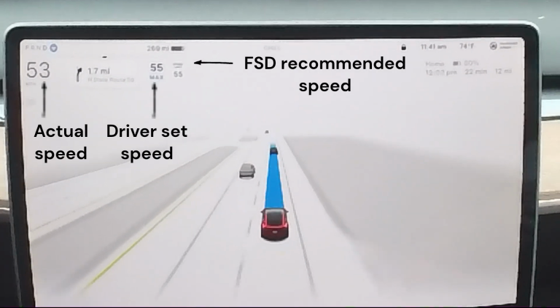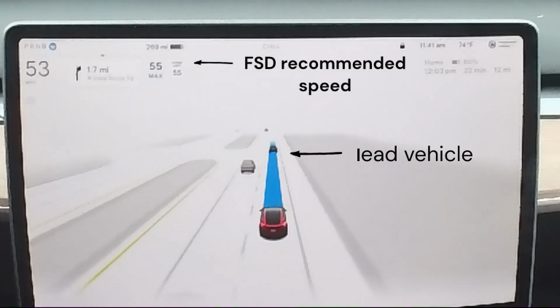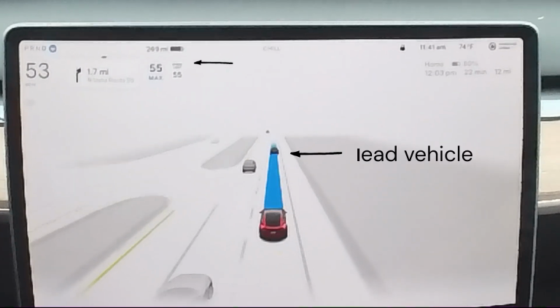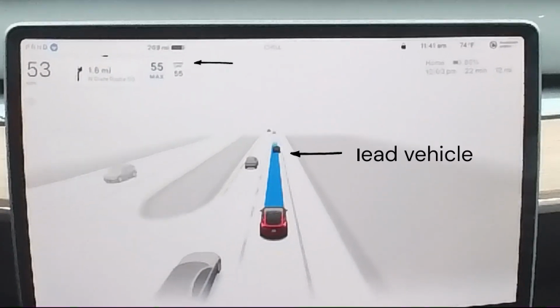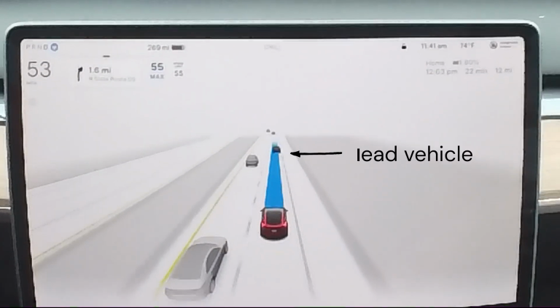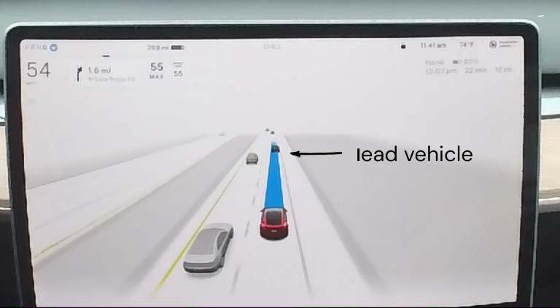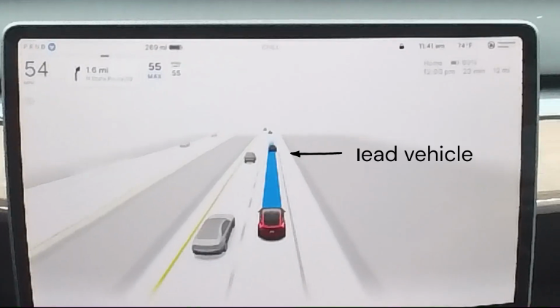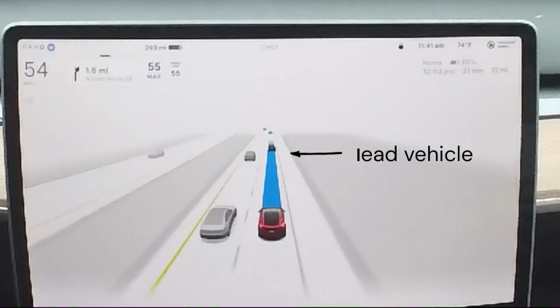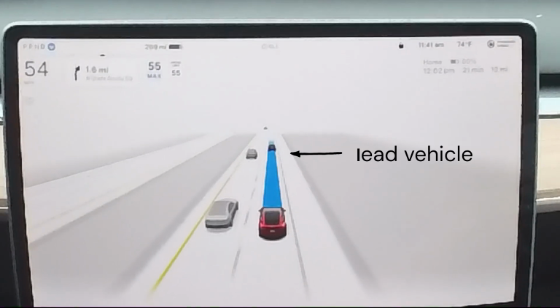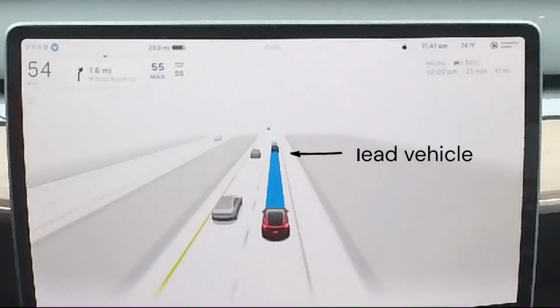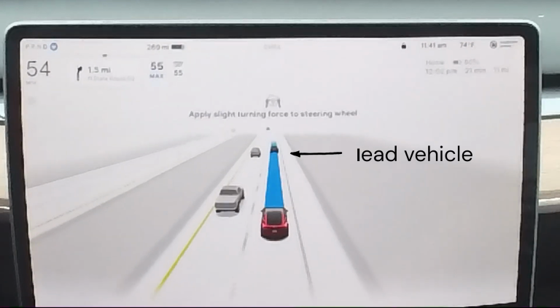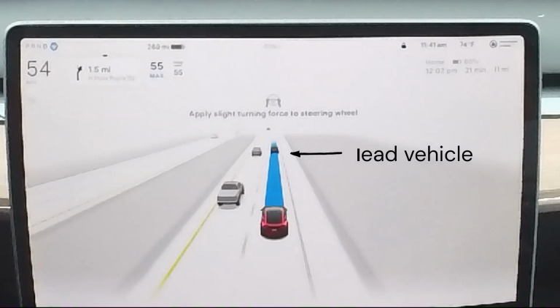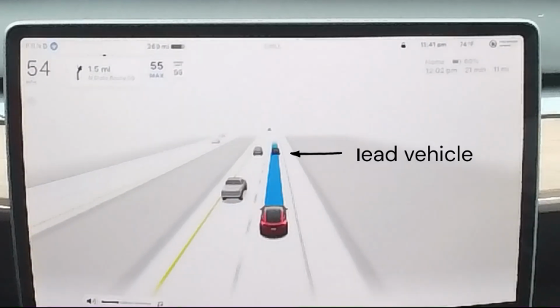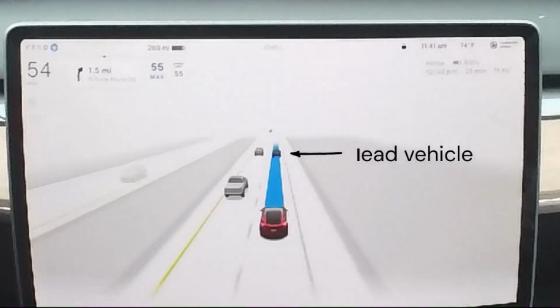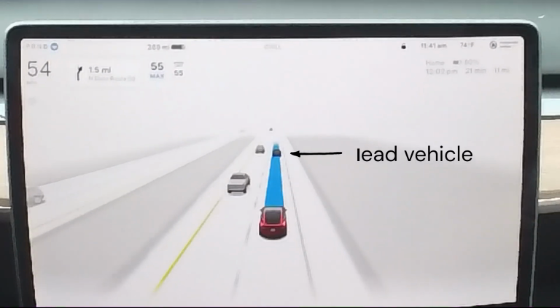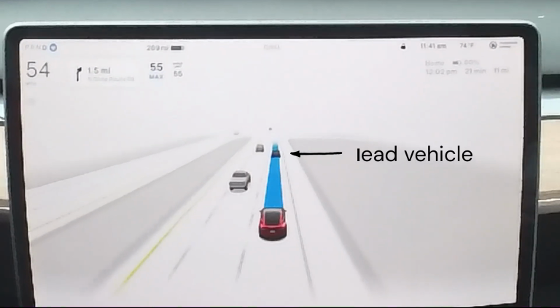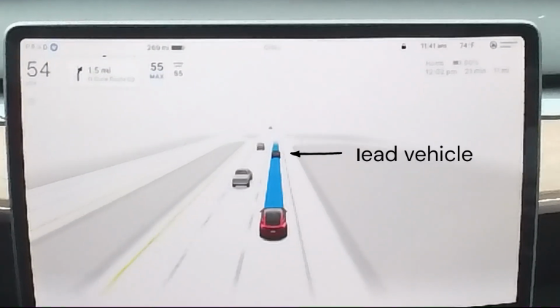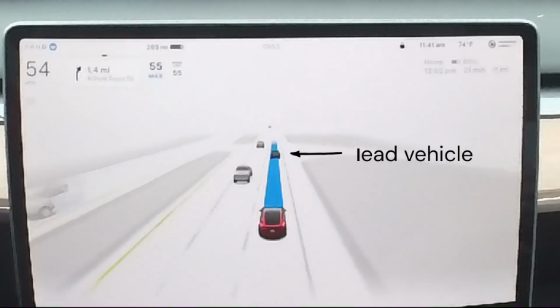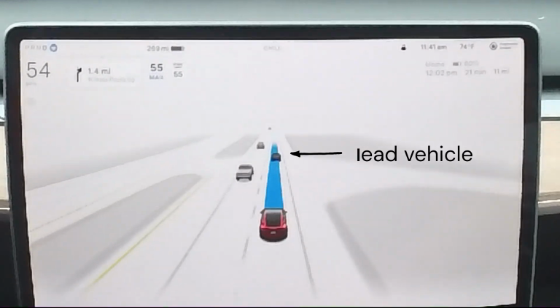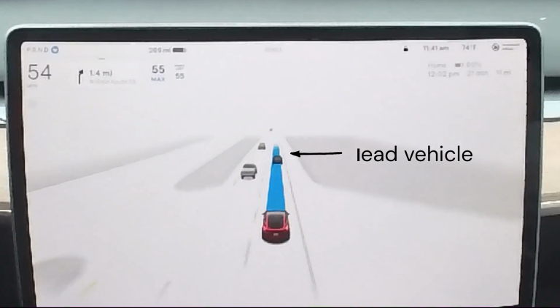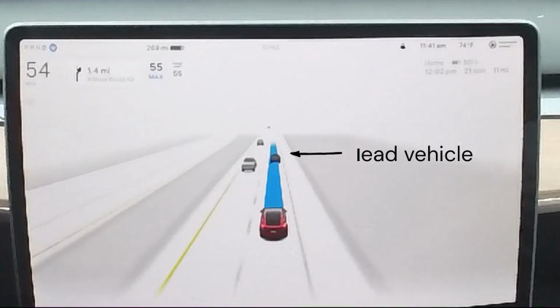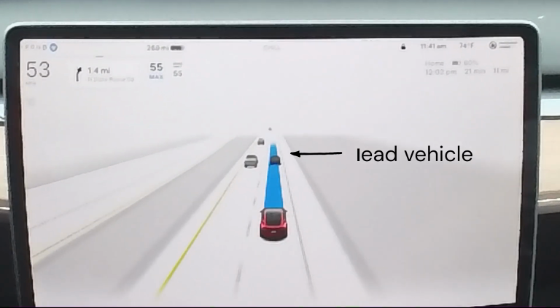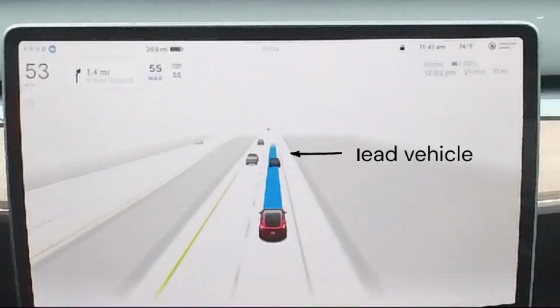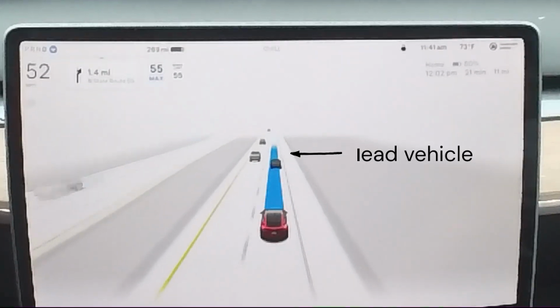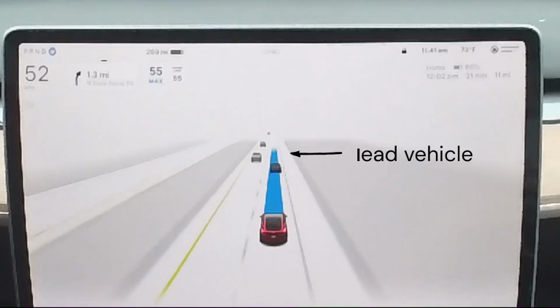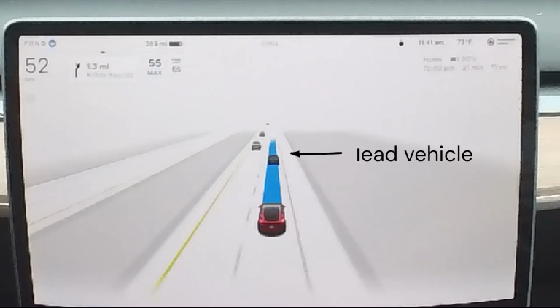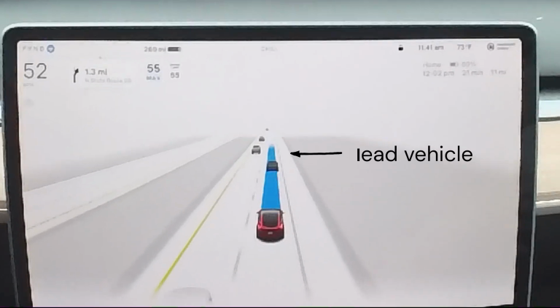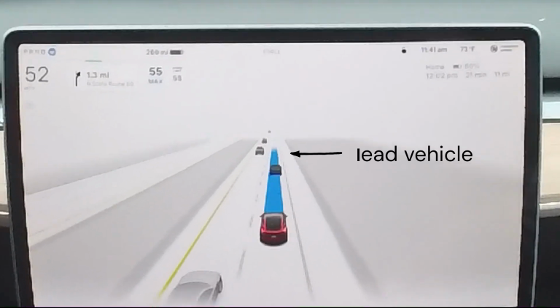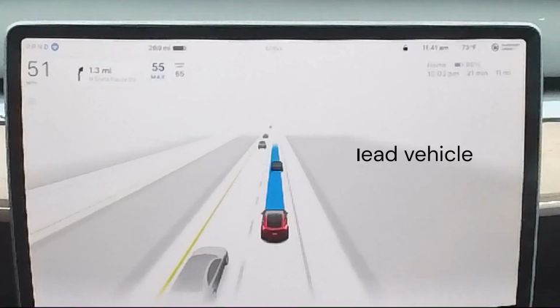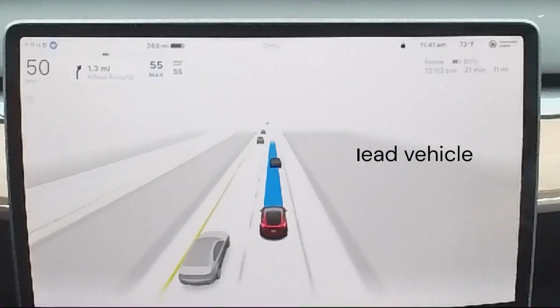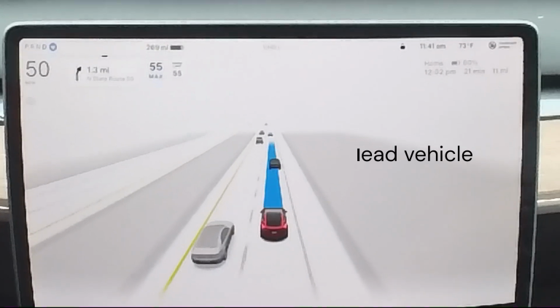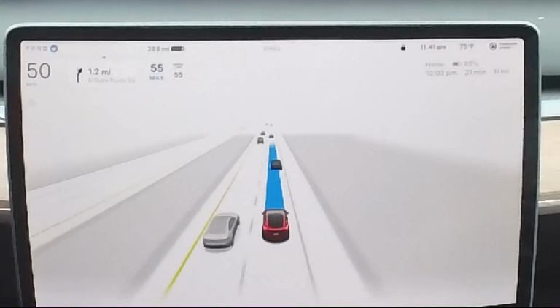A vehicle will turn a darker shade of gray if it's considered a lead vehicle. Your car uses a lead vehicle to help determine what to do.